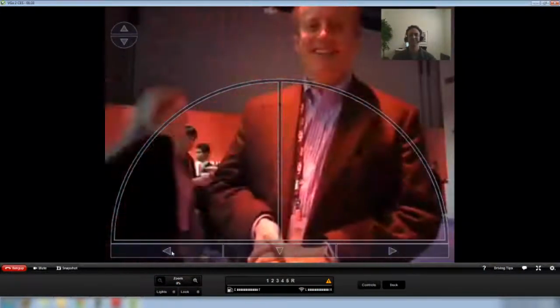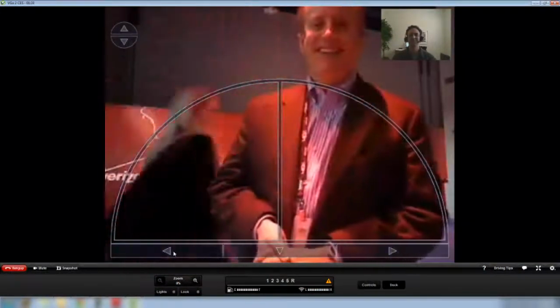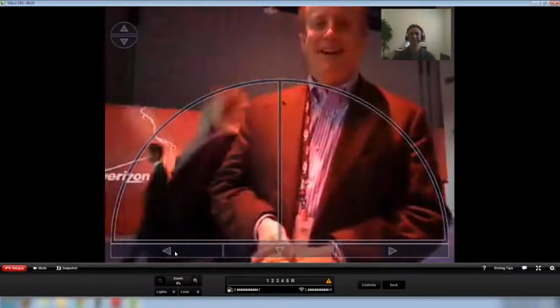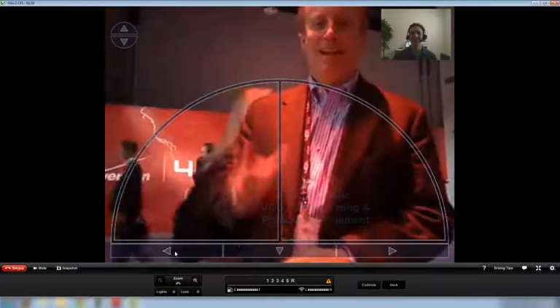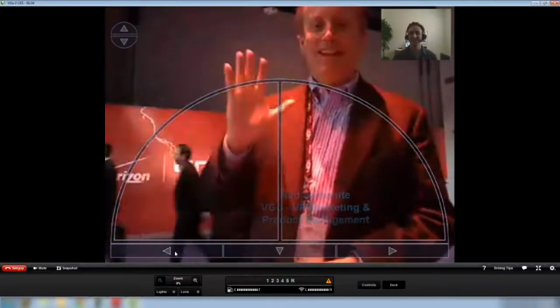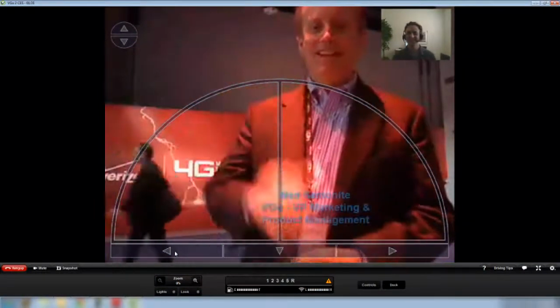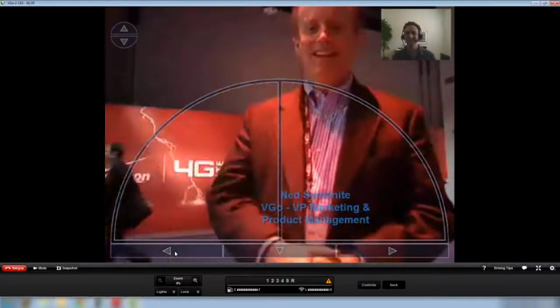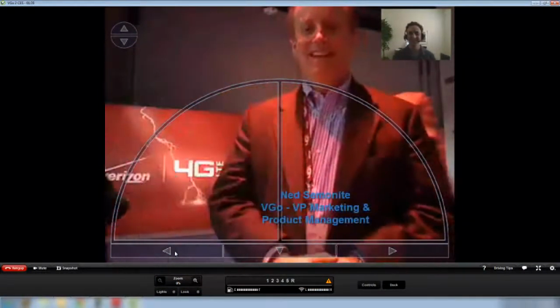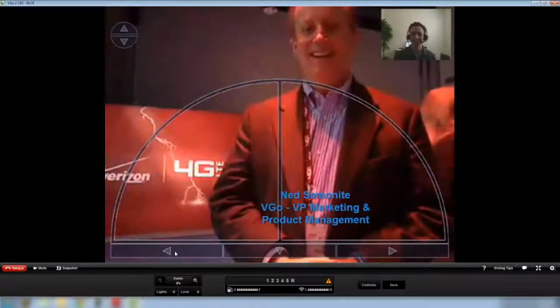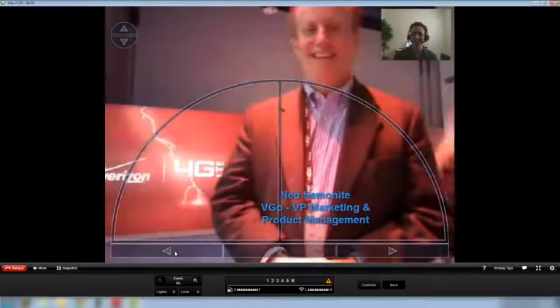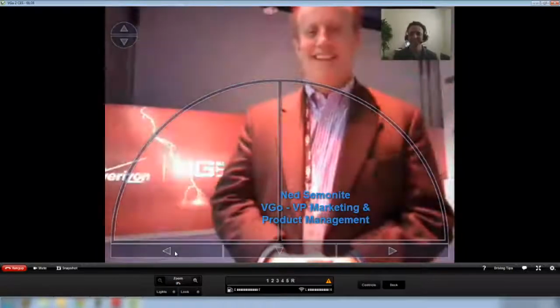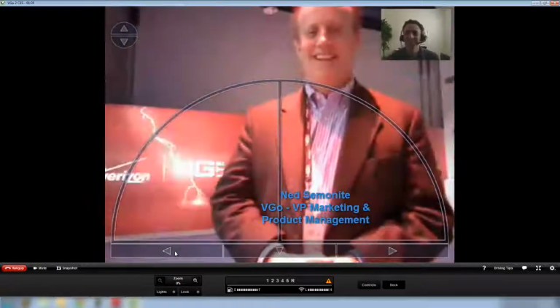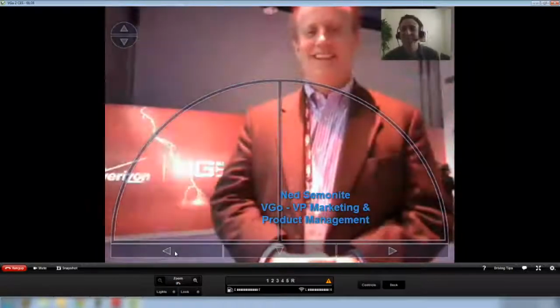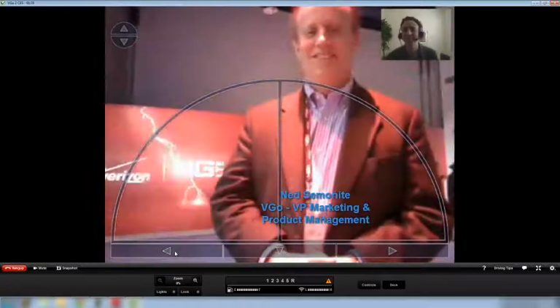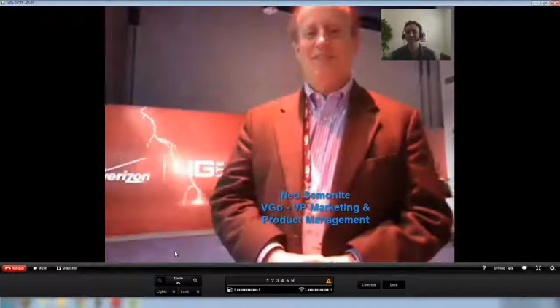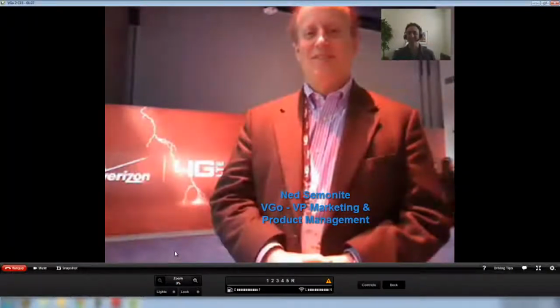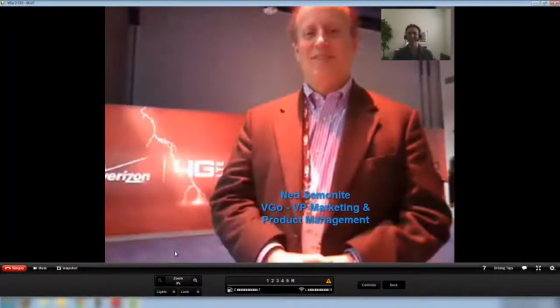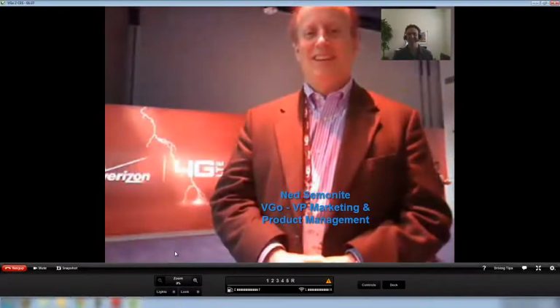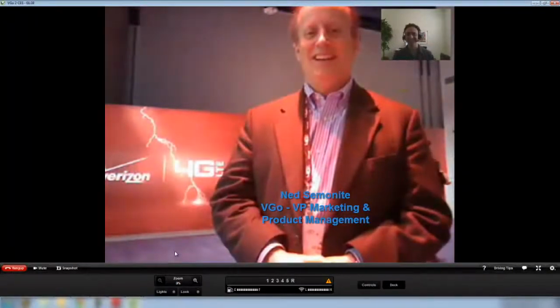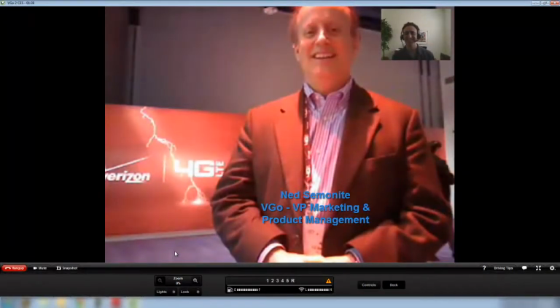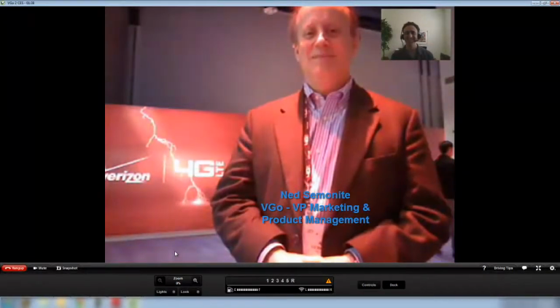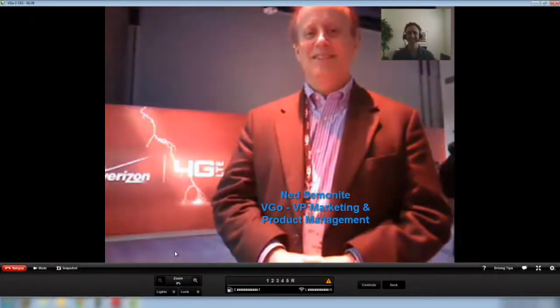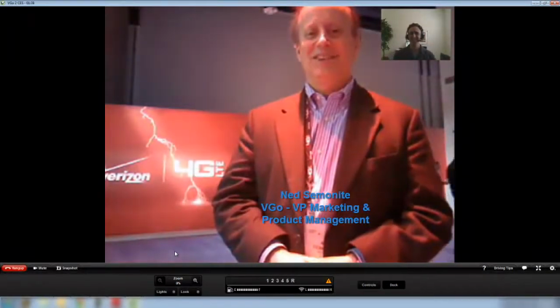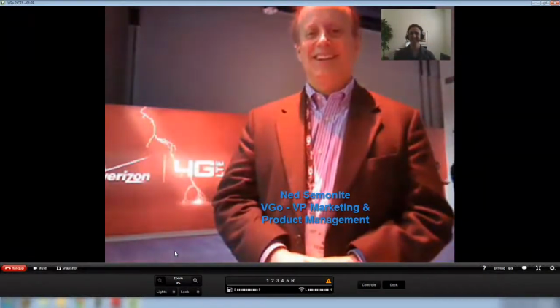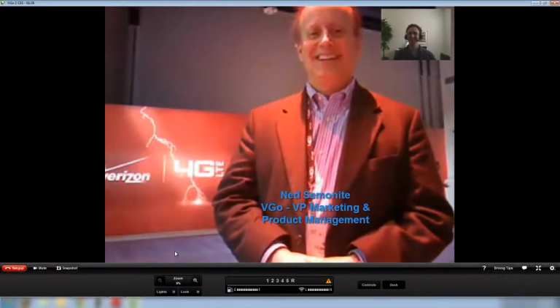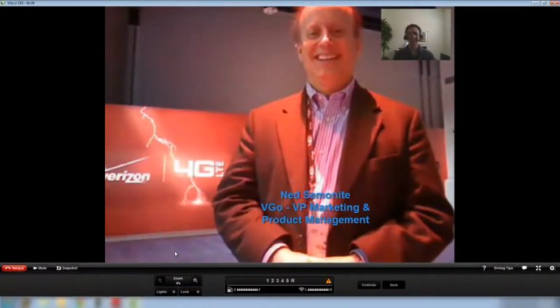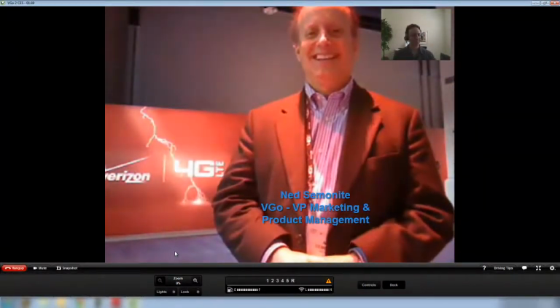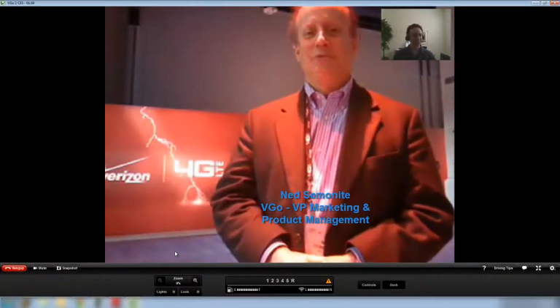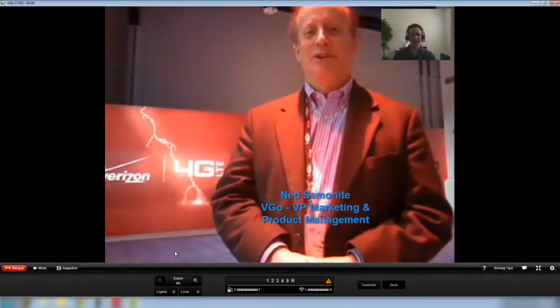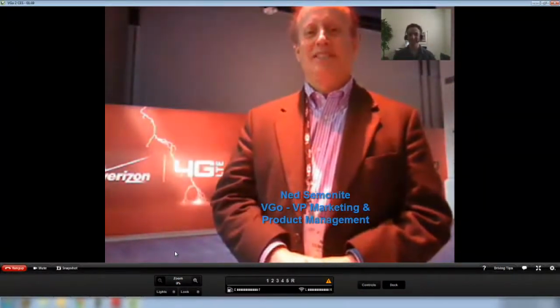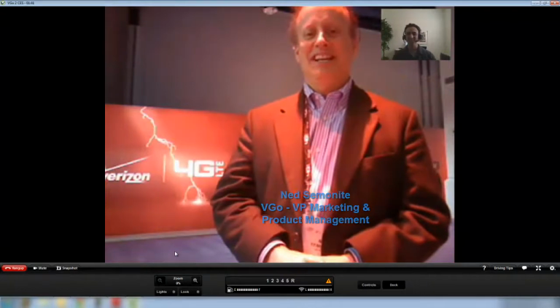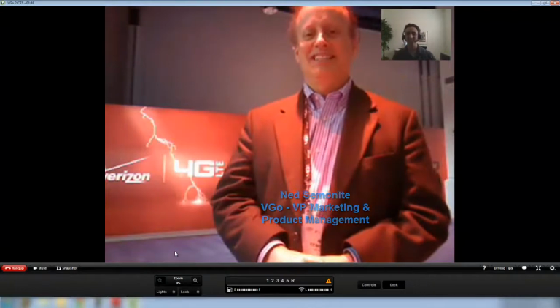Hi David, I'm Ned. How's it going? Nice to meet you face-to-face. Same to you as well. This is great. Welcome to CES.